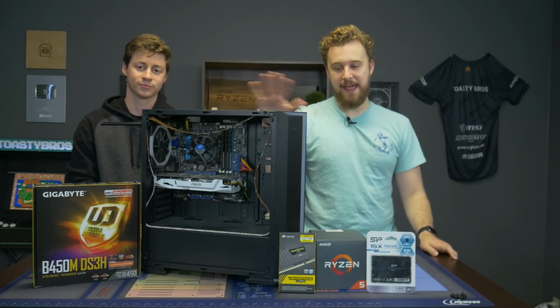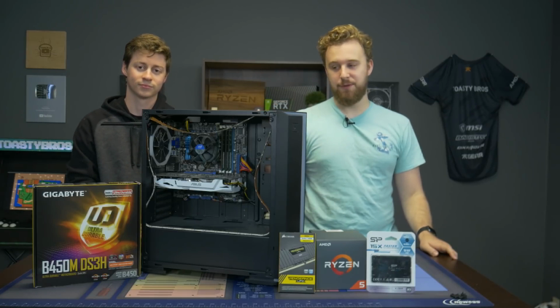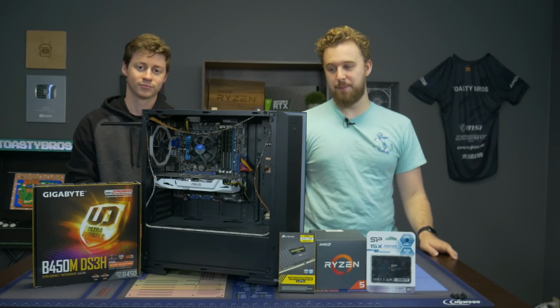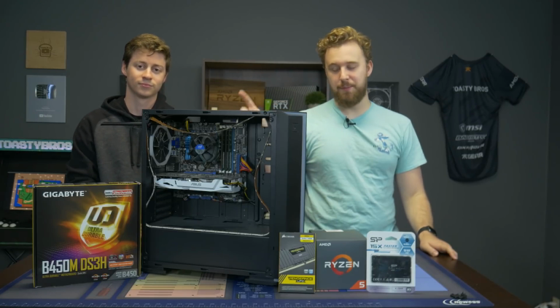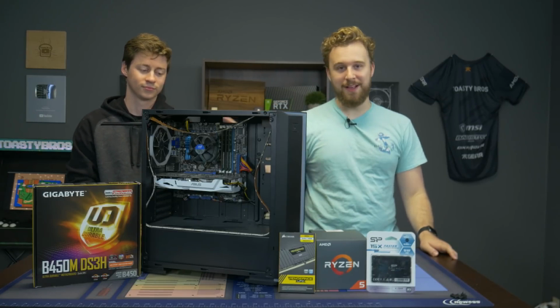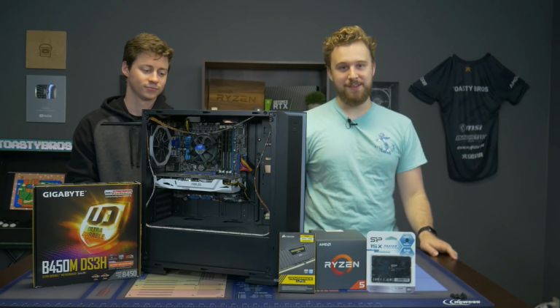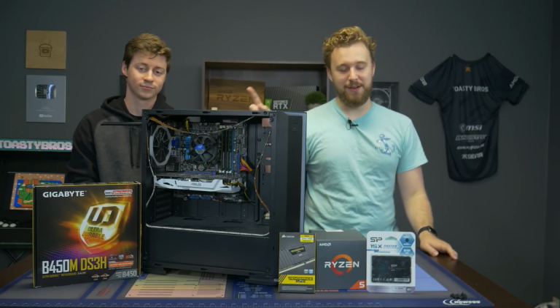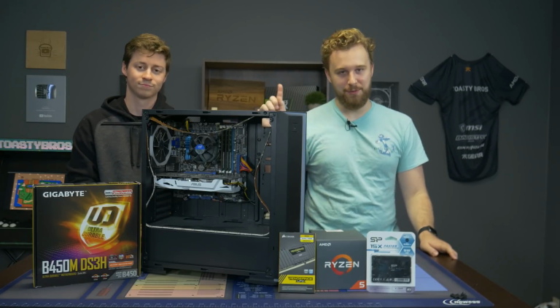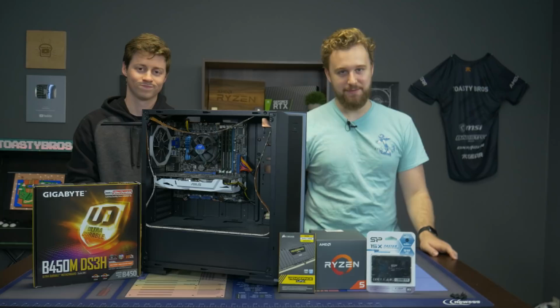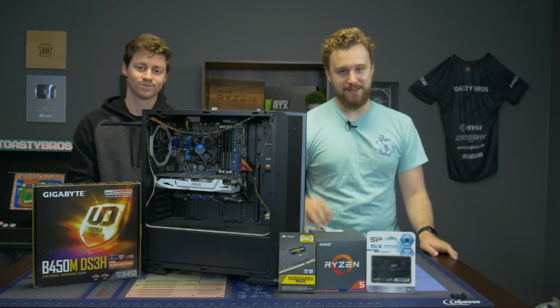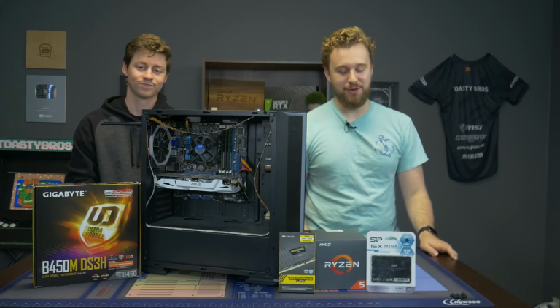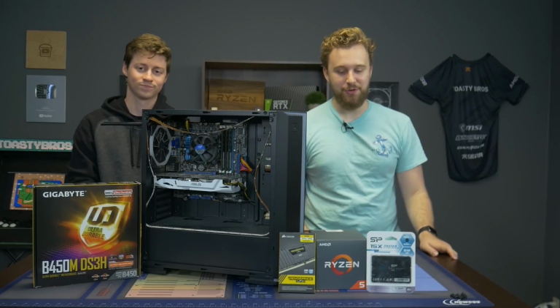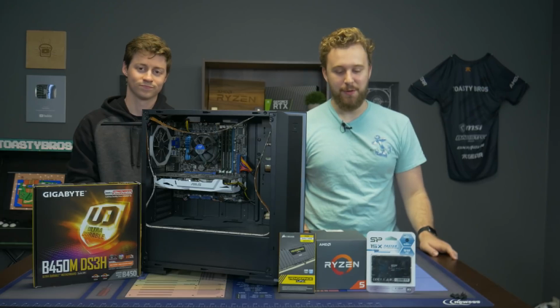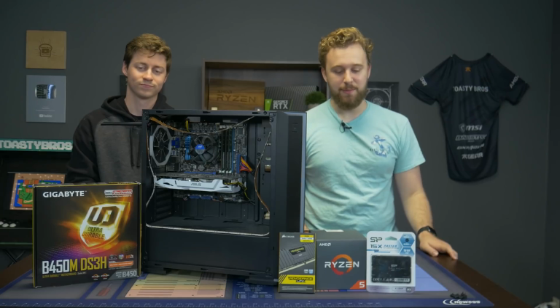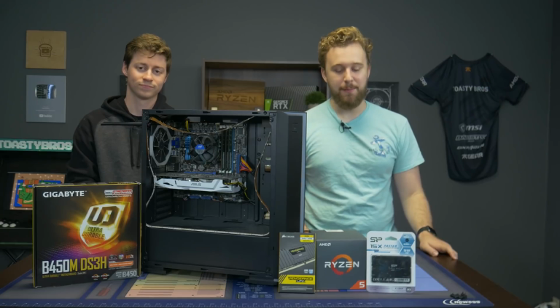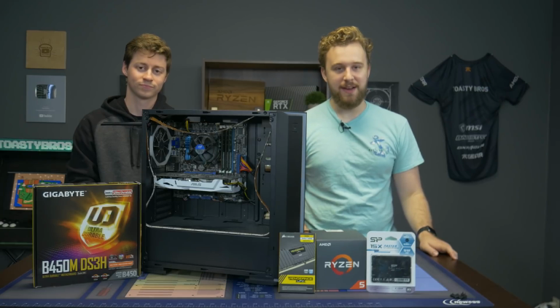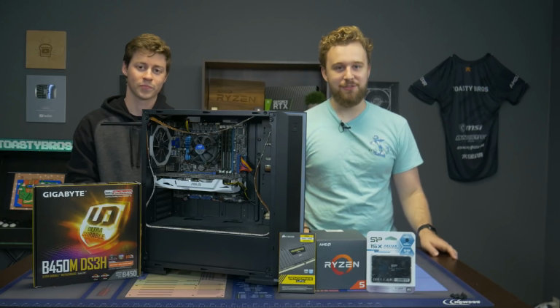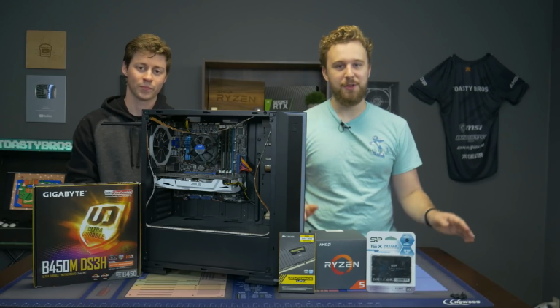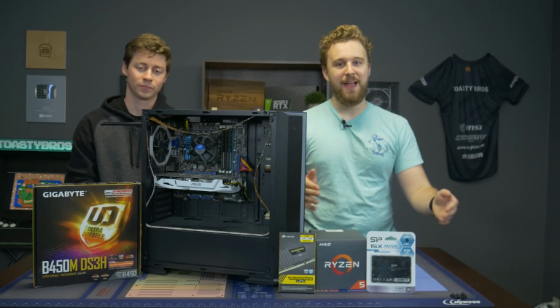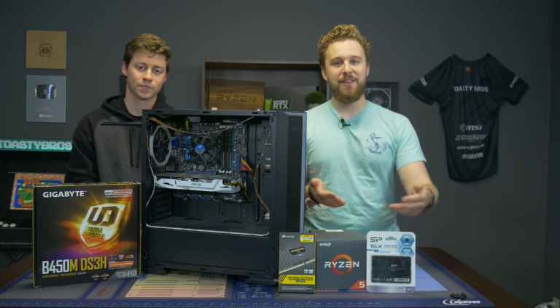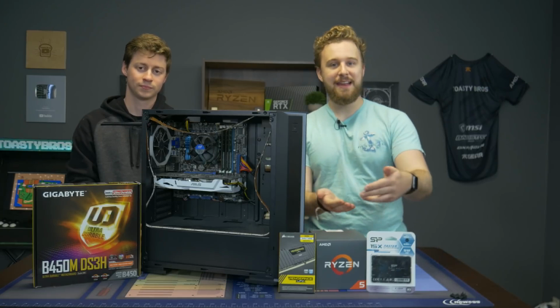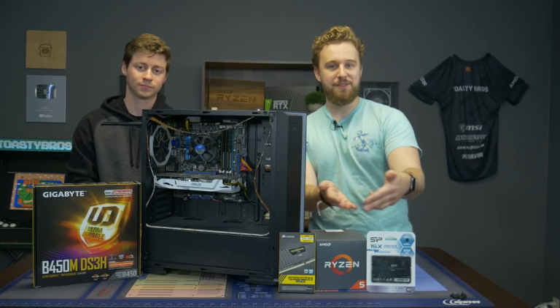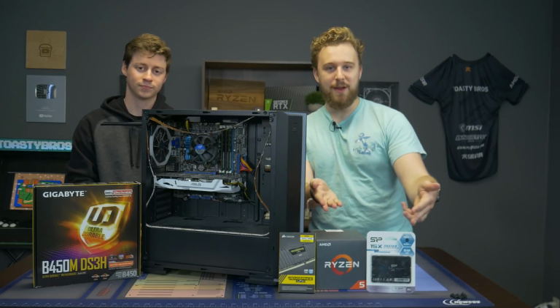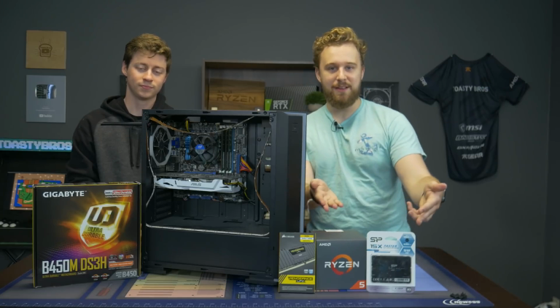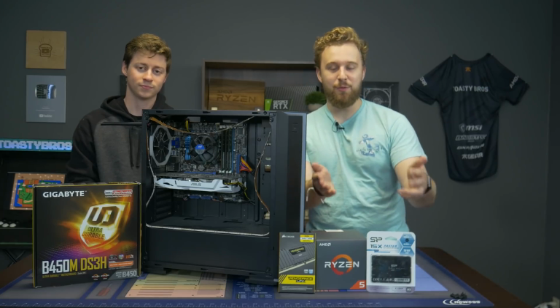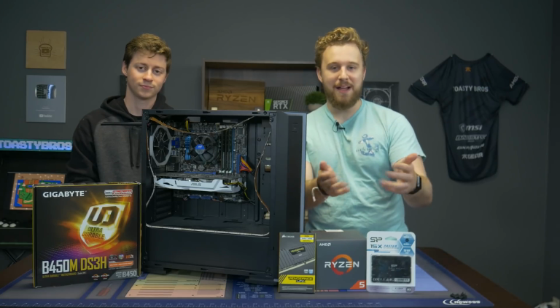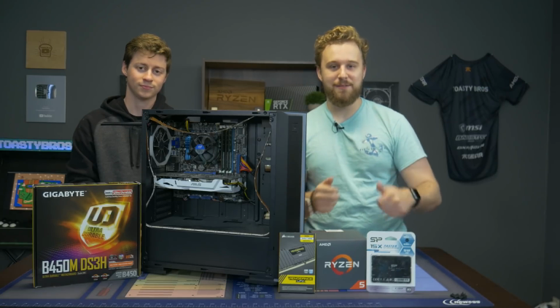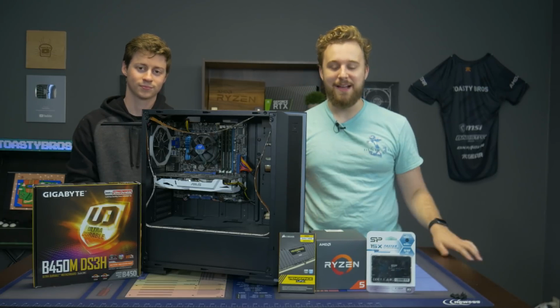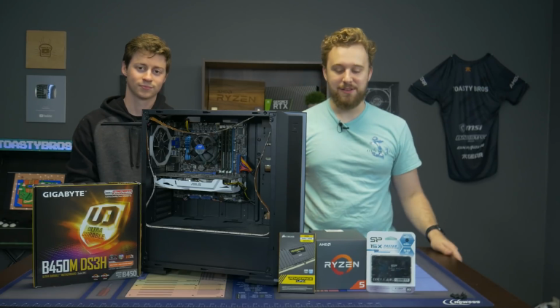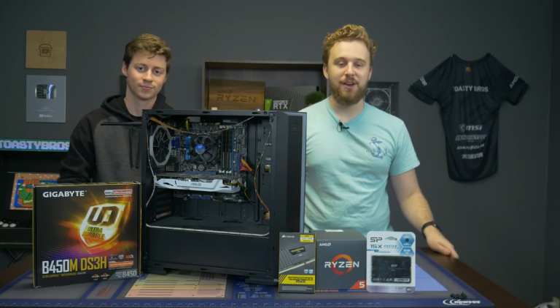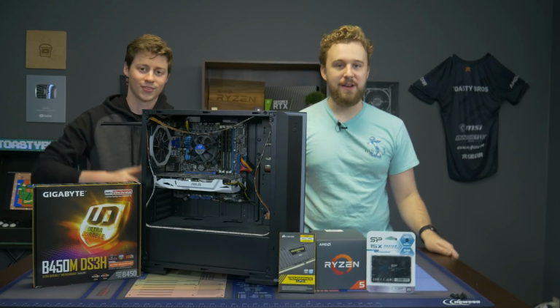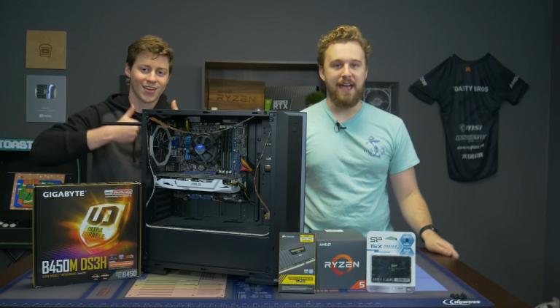Not everything, but the processor is most definitely 10 years old and we're going to be upgrading it to the latest and greatest Ryzen 5 1600 AF.